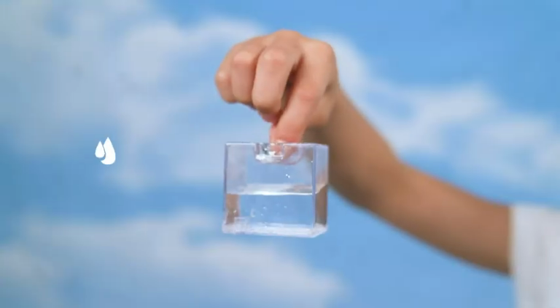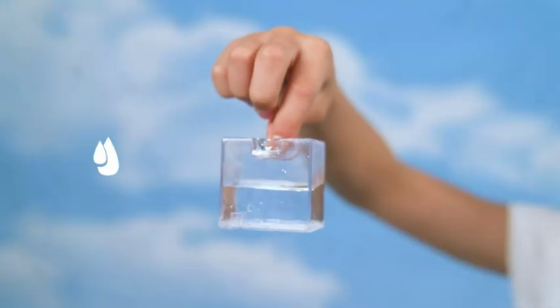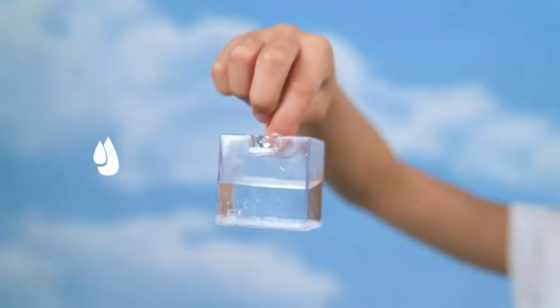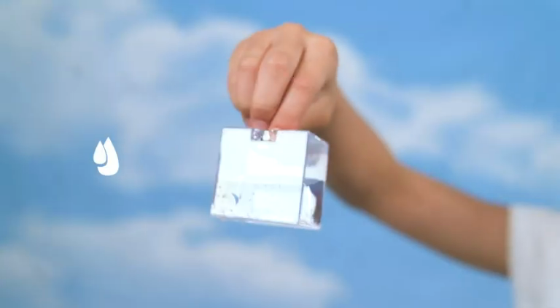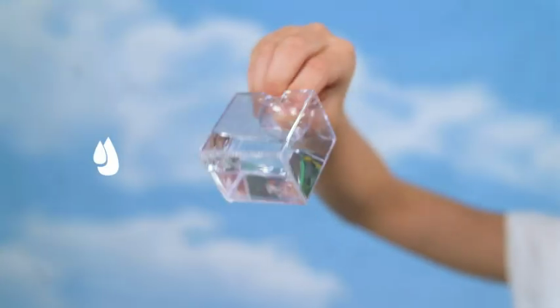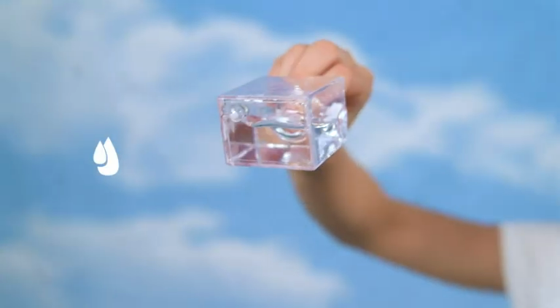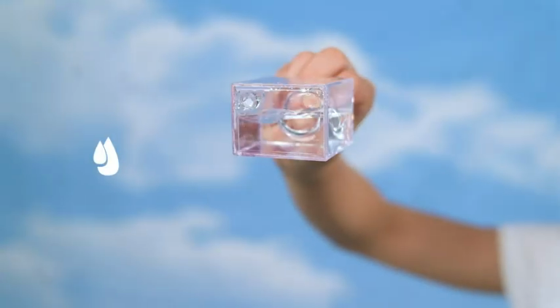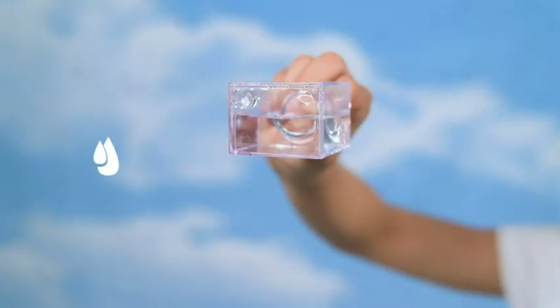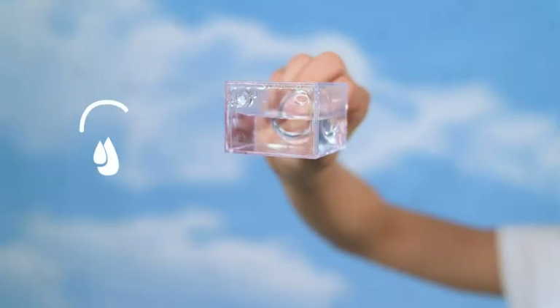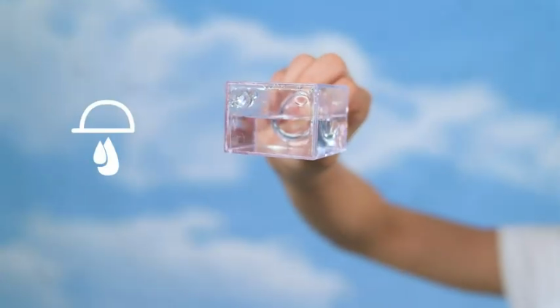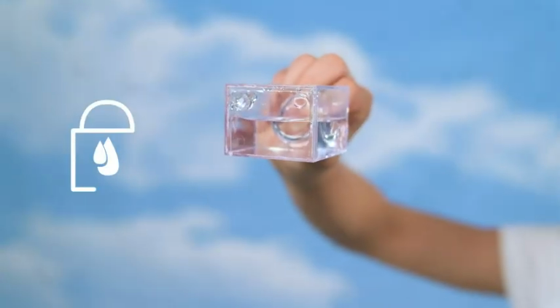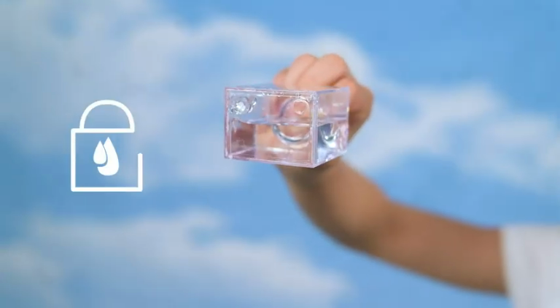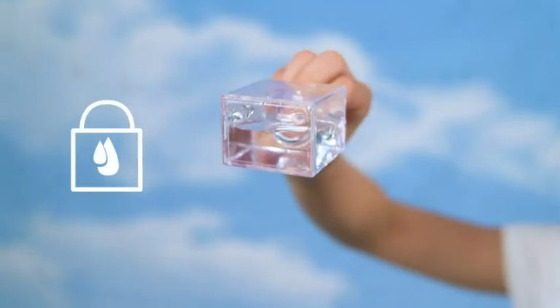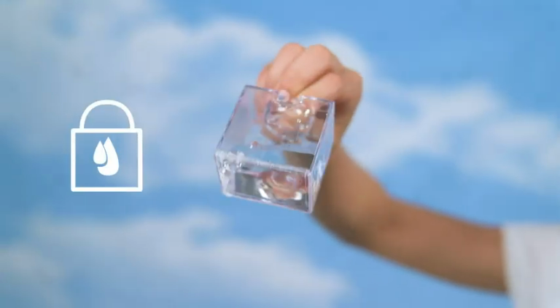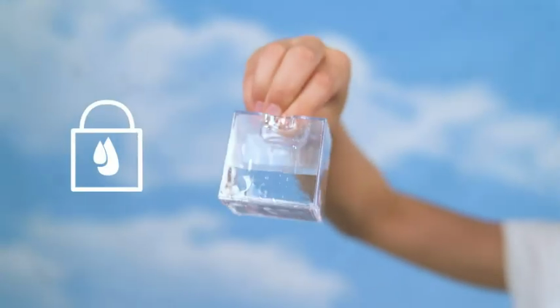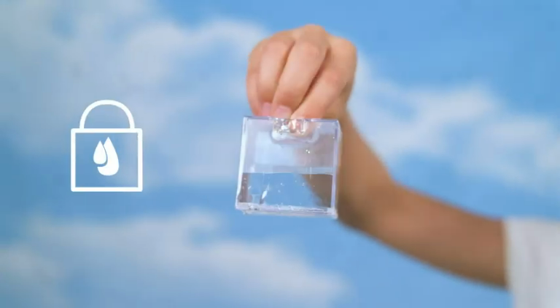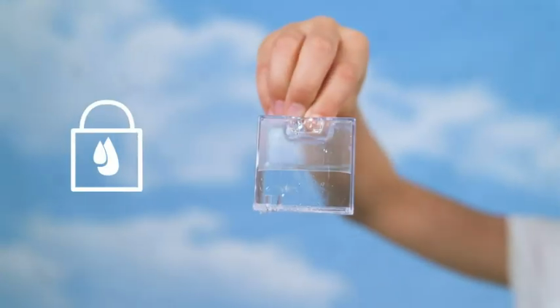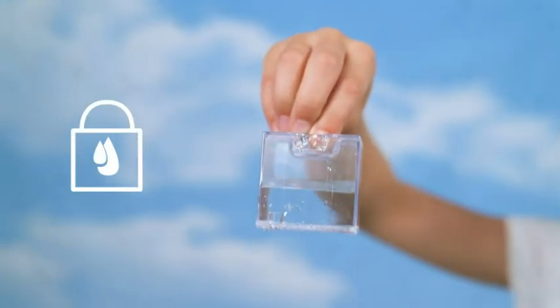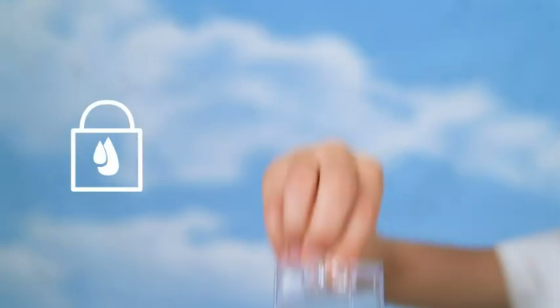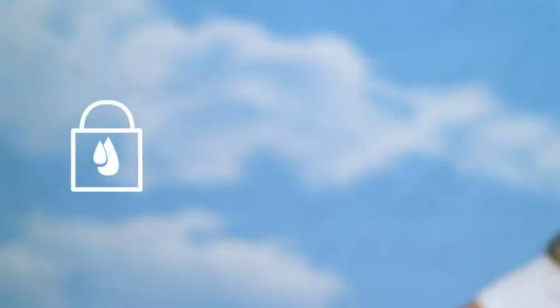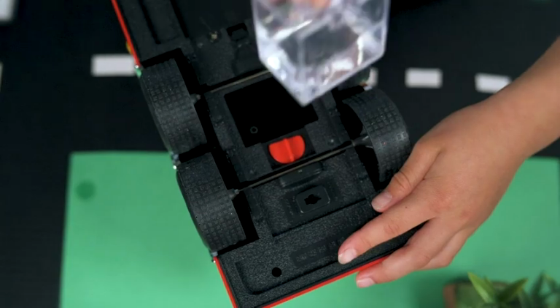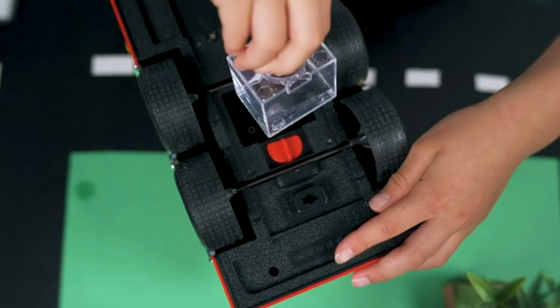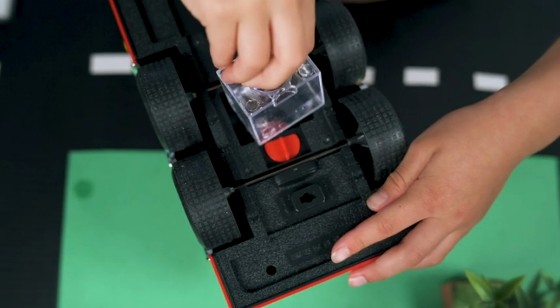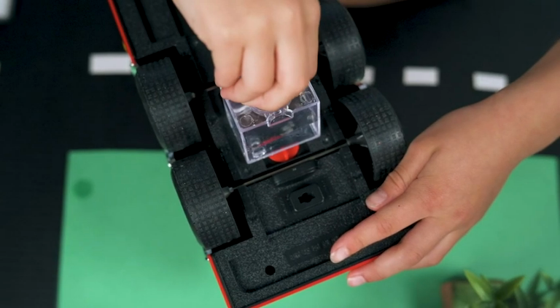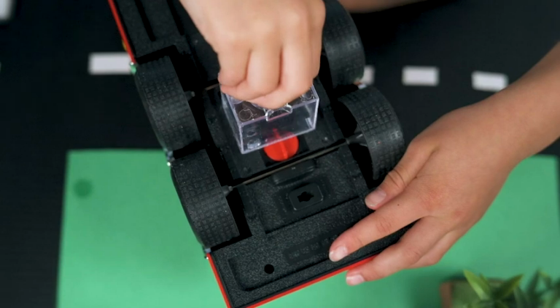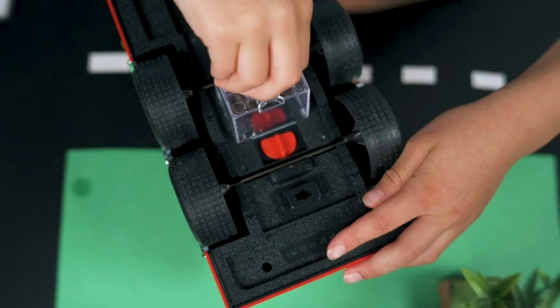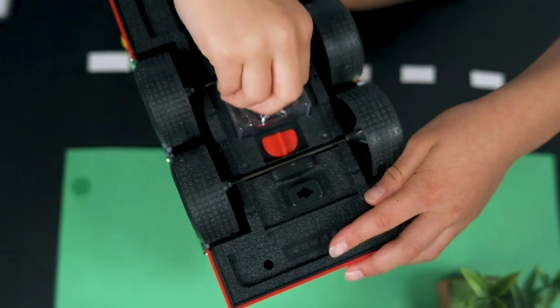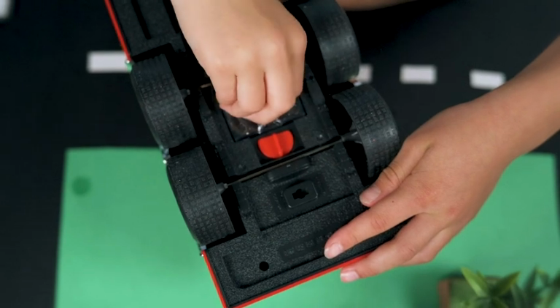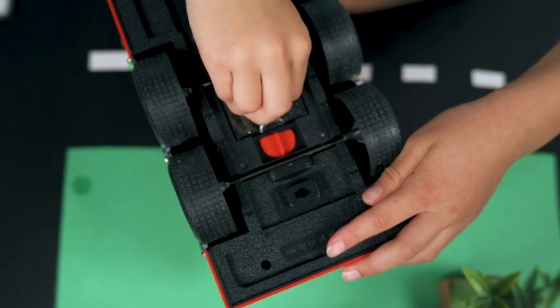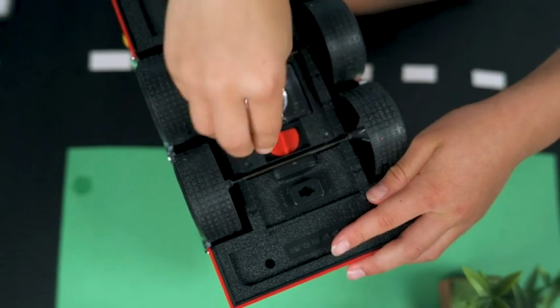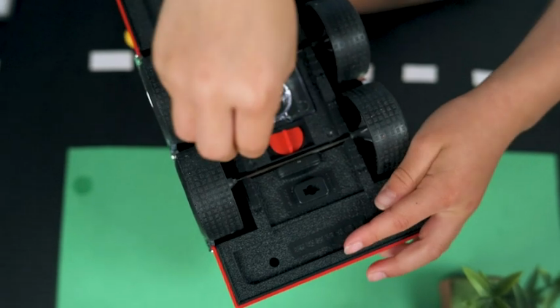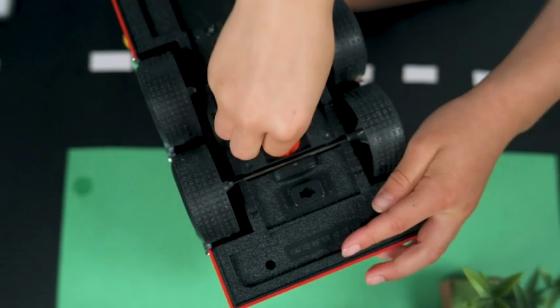Fill up the water tank through the small hole. Don't forget to lock it.